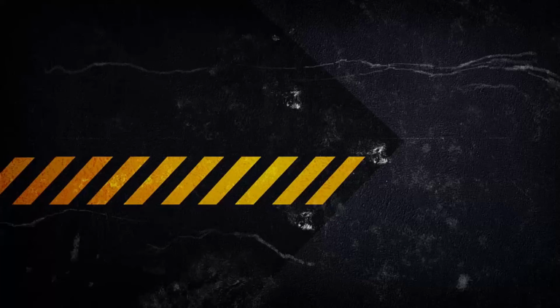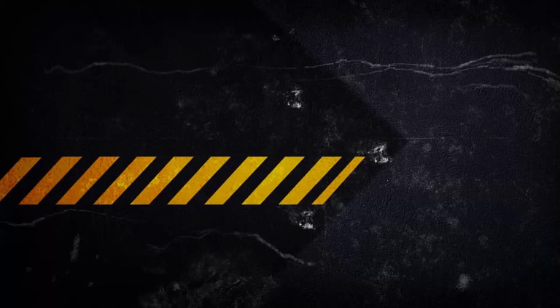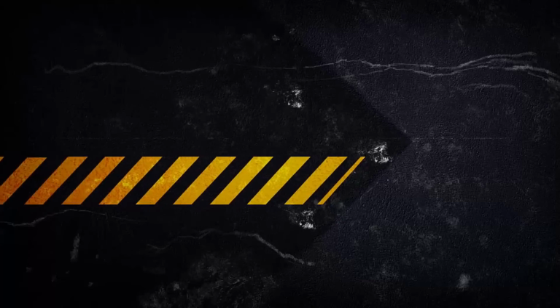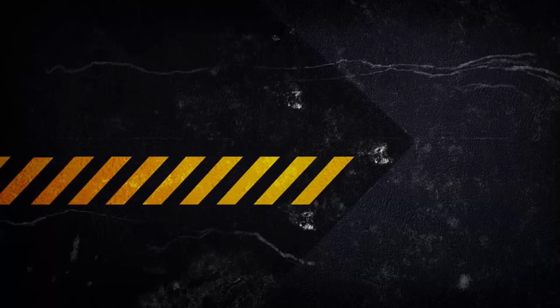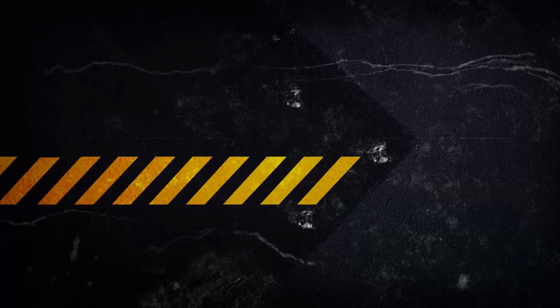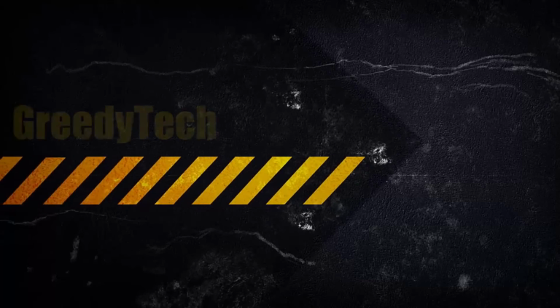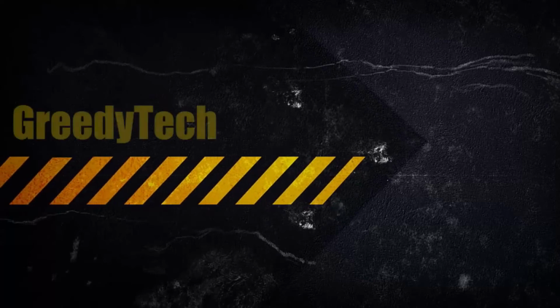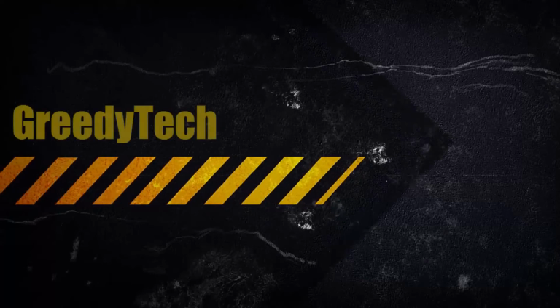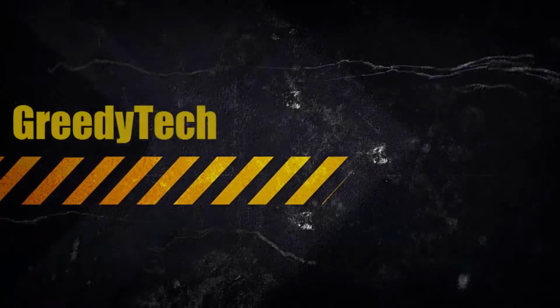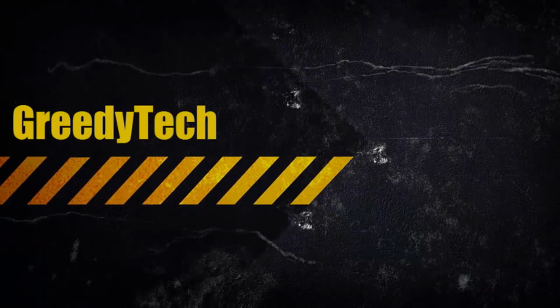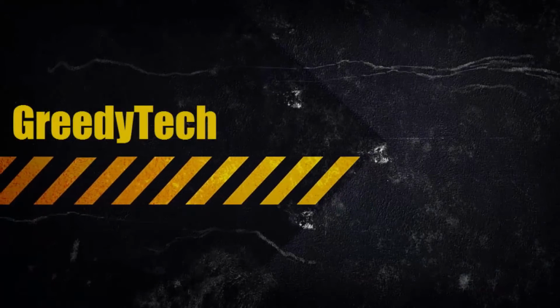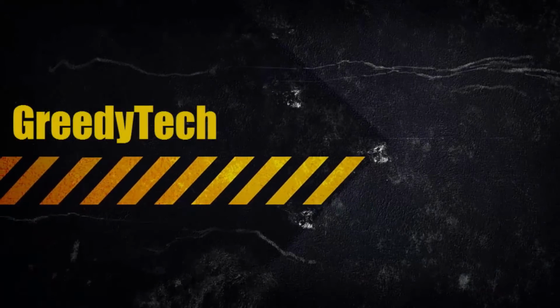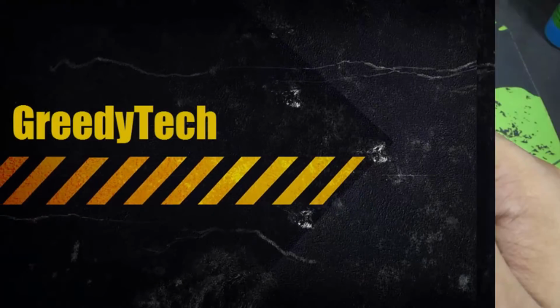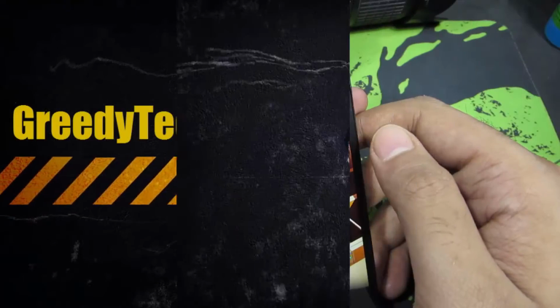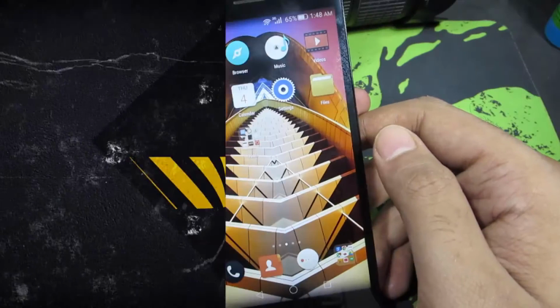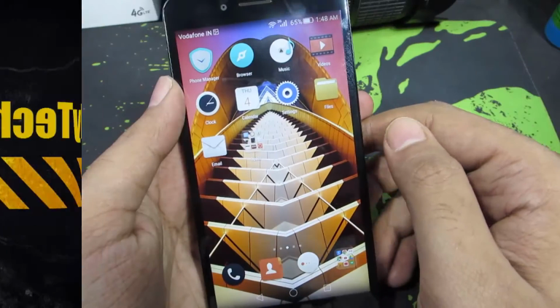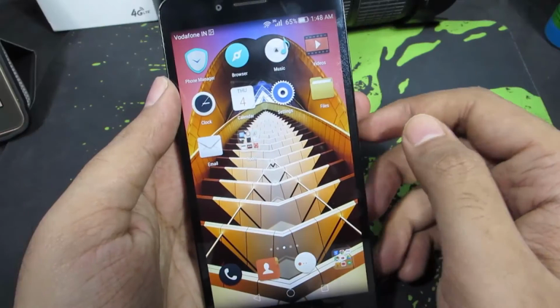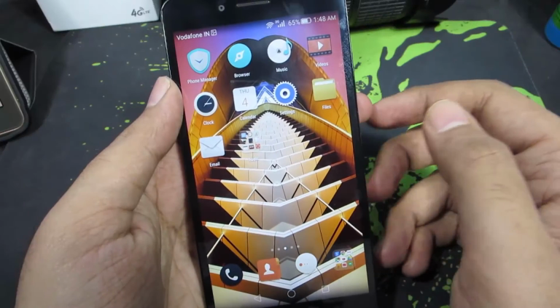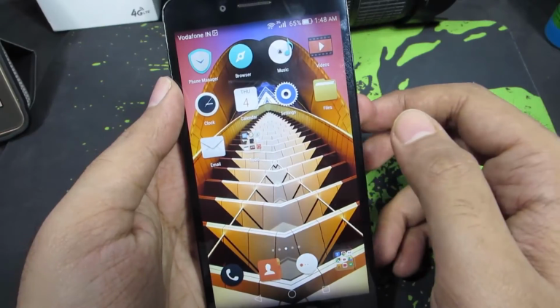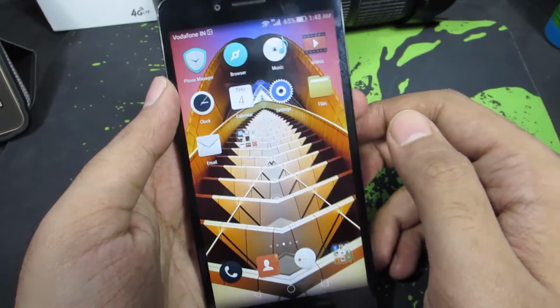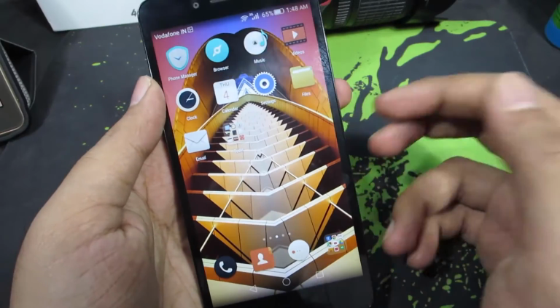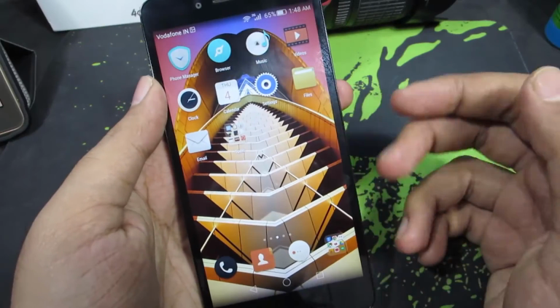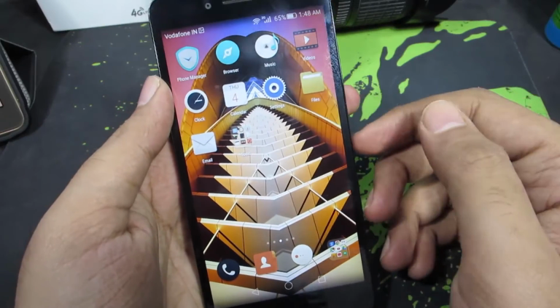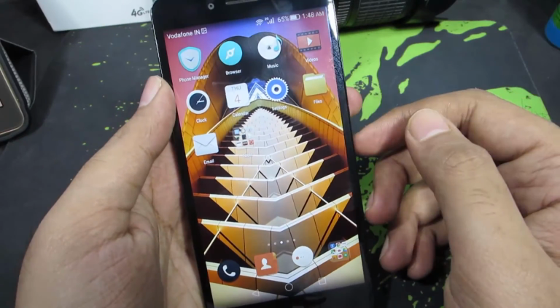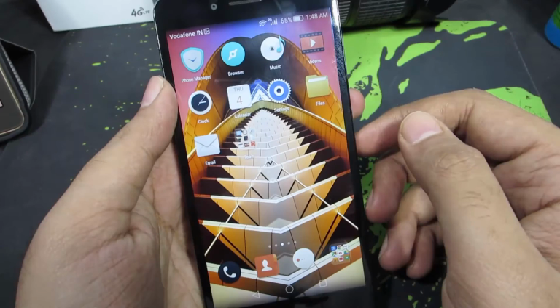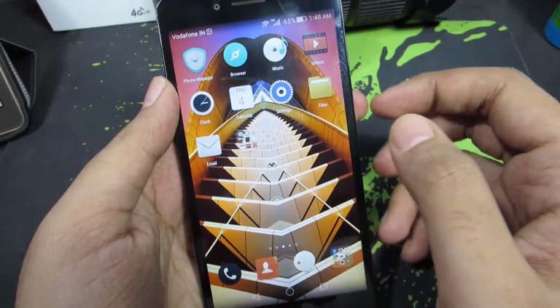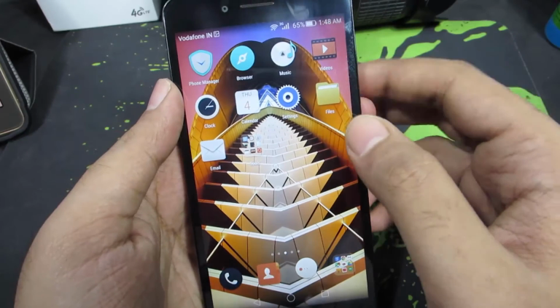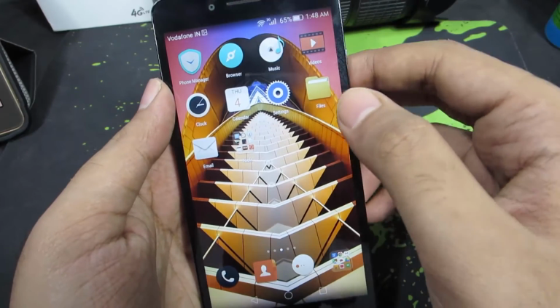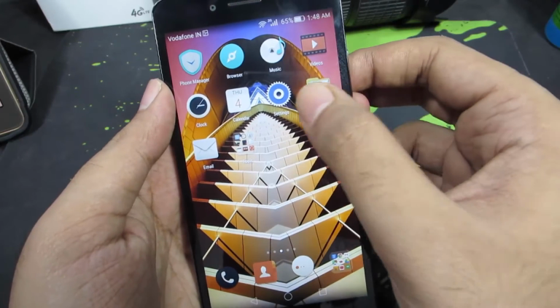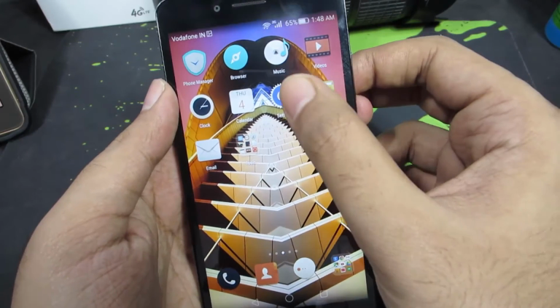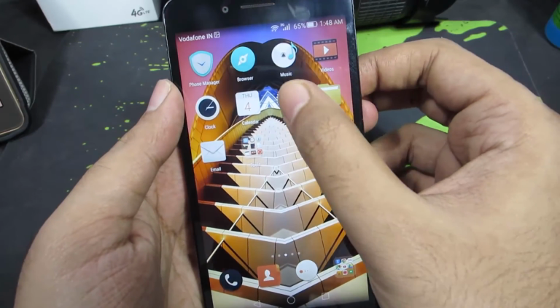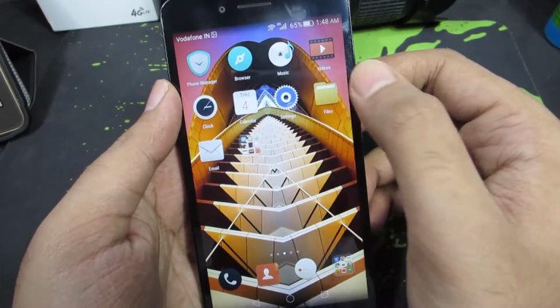Hi there guys, this is Nikhil from greedytech. In this video, I am going to show you how to reset your Honor 5X. So guys, first go to Settings.